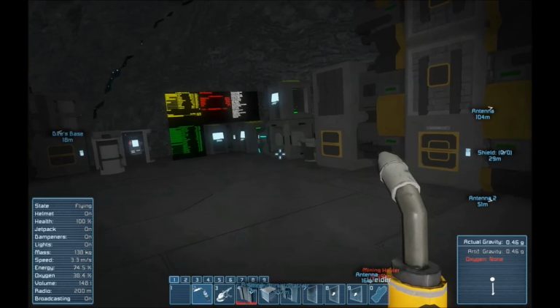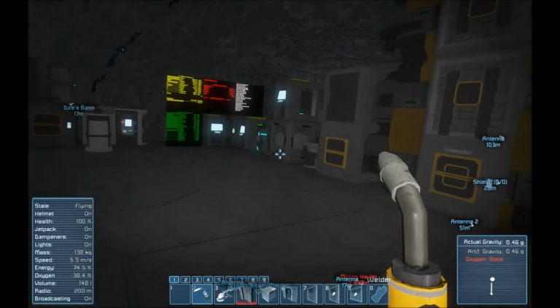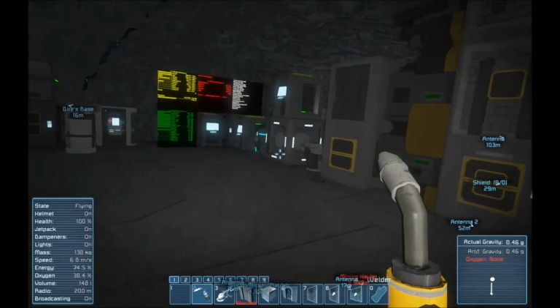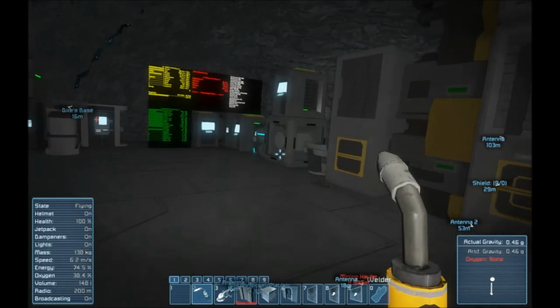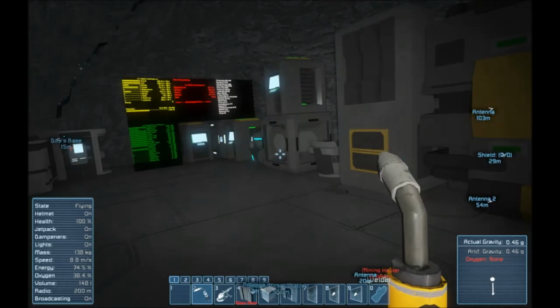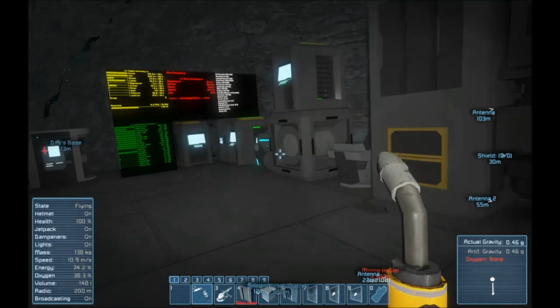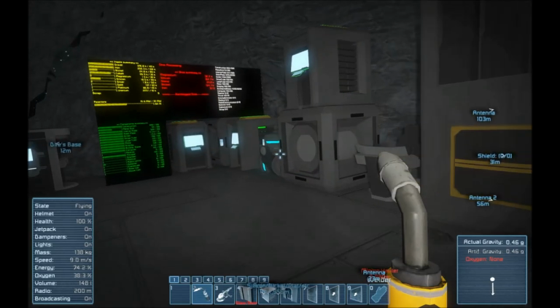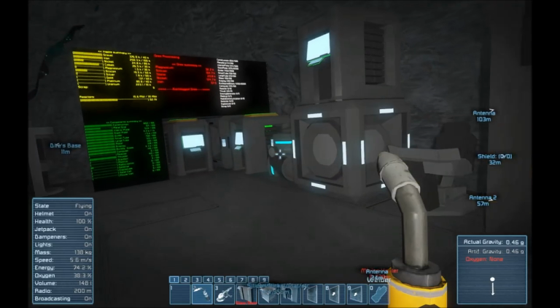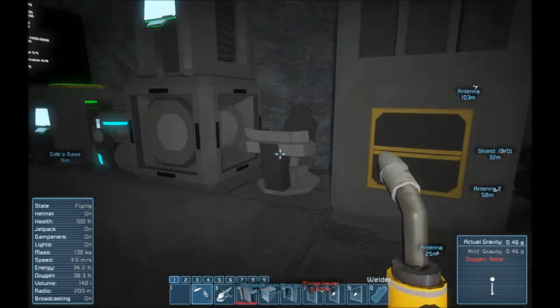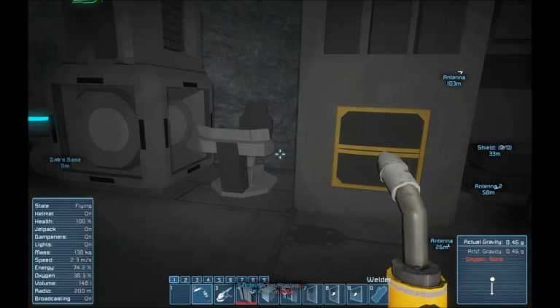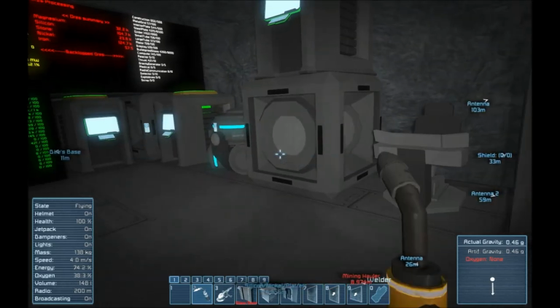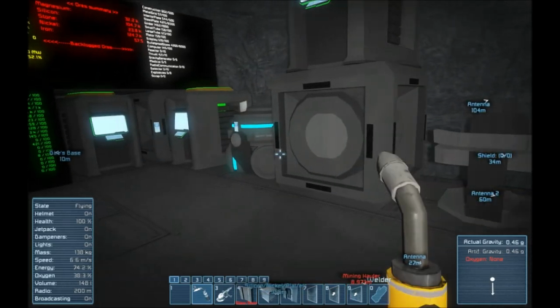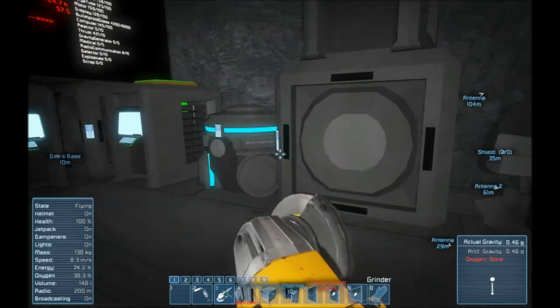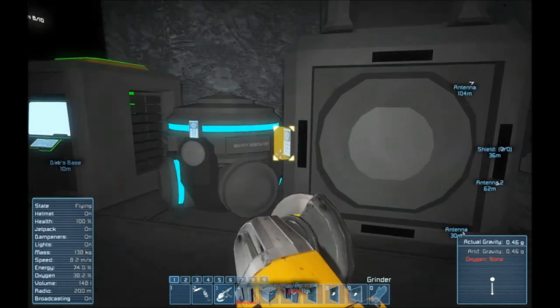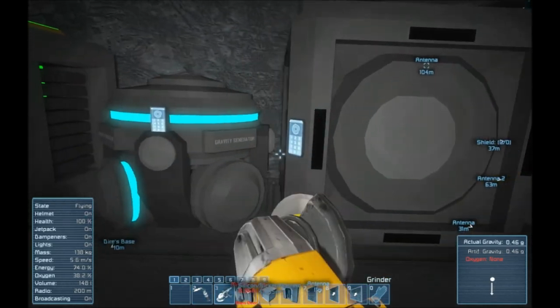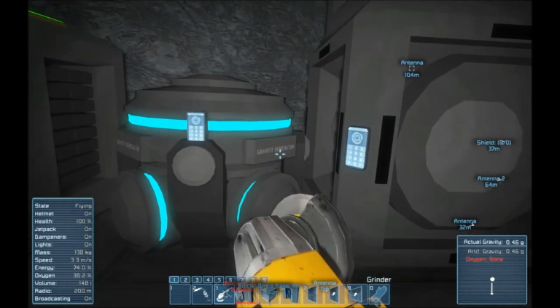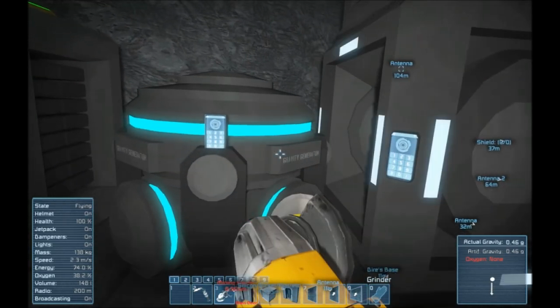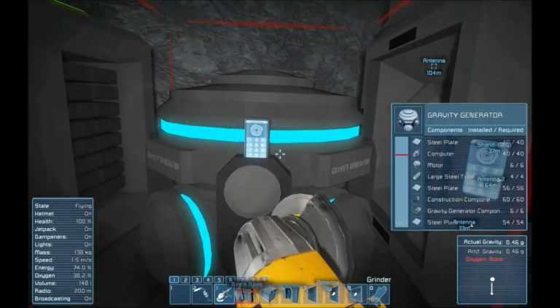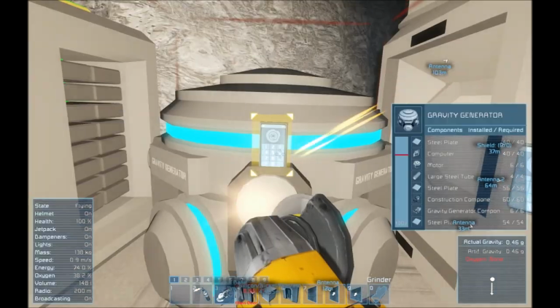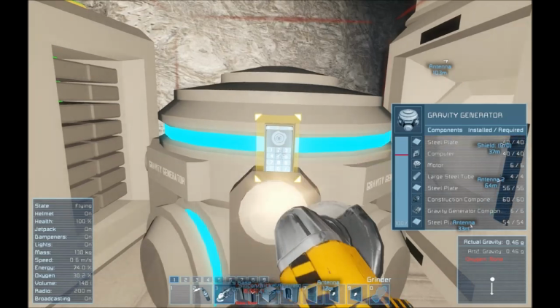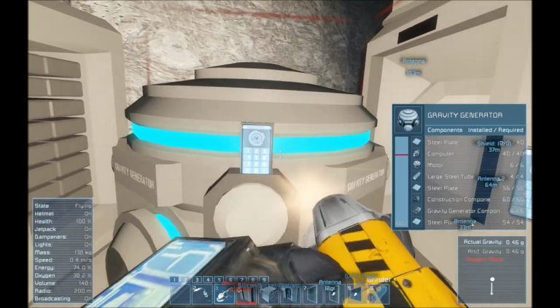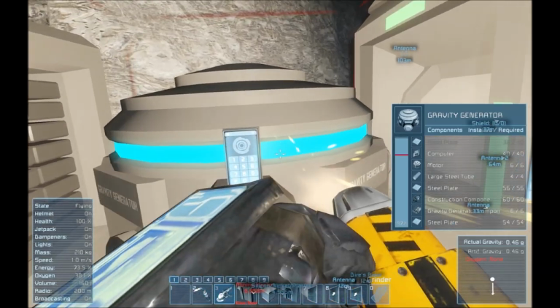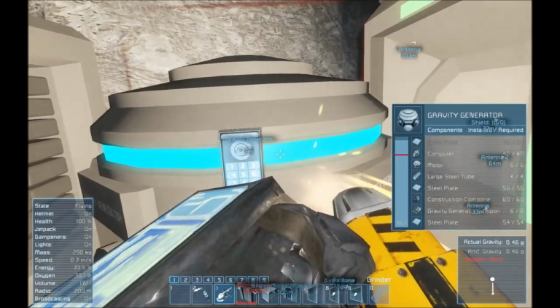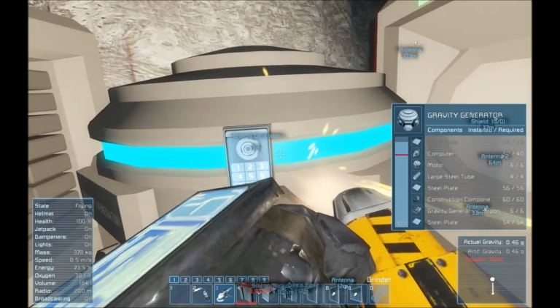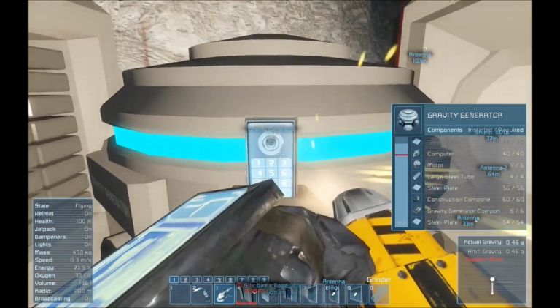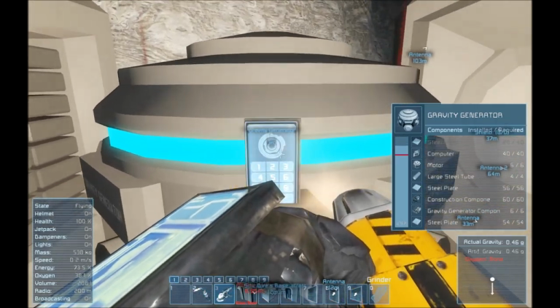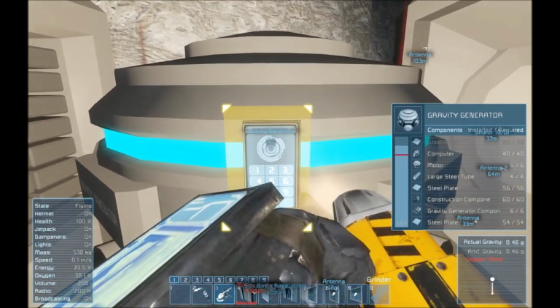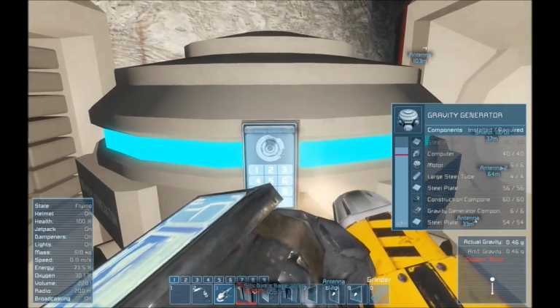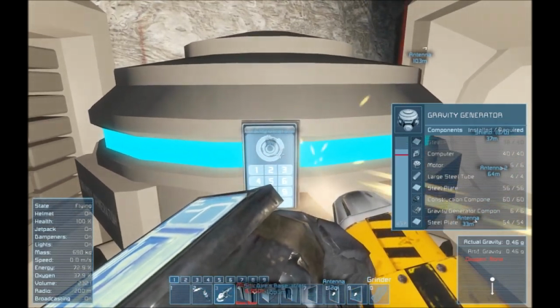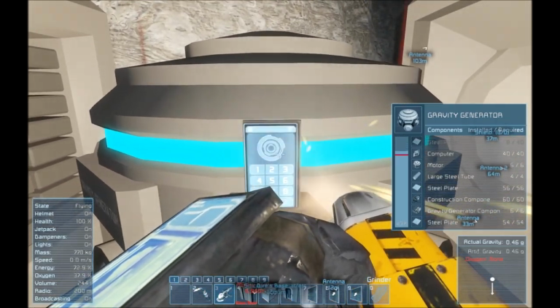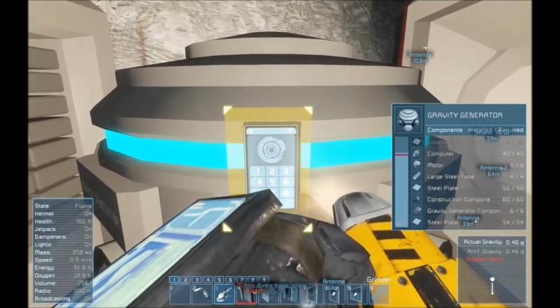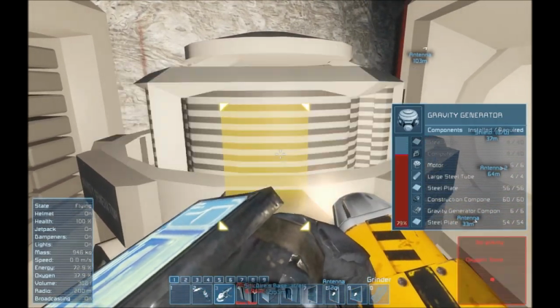Hello everyone, this is Direwolf20, and welcome to episode 12 of Direwolf20's Space Engineers series.